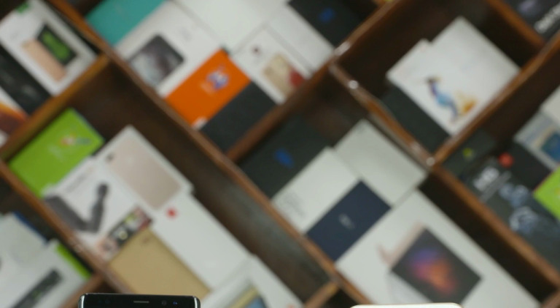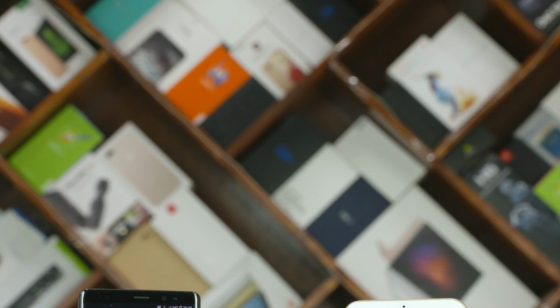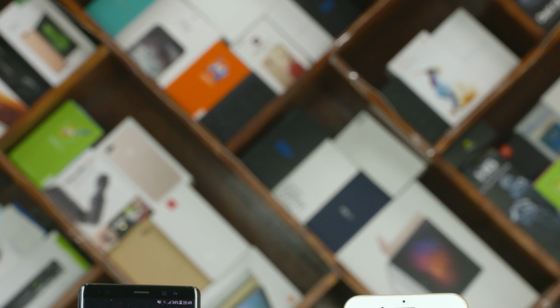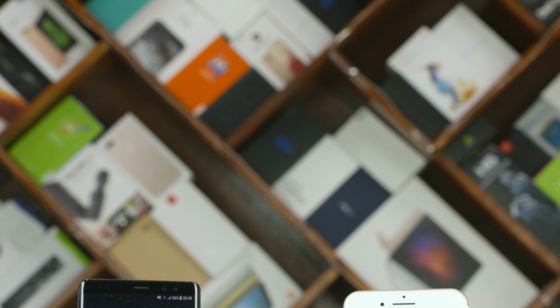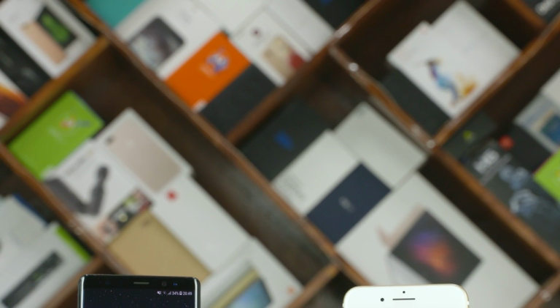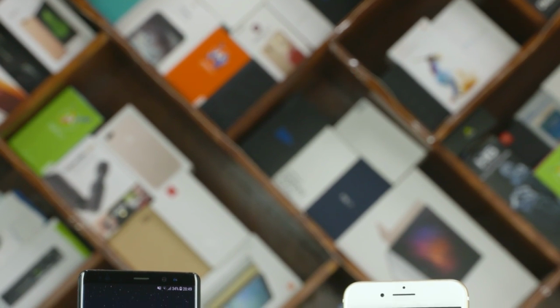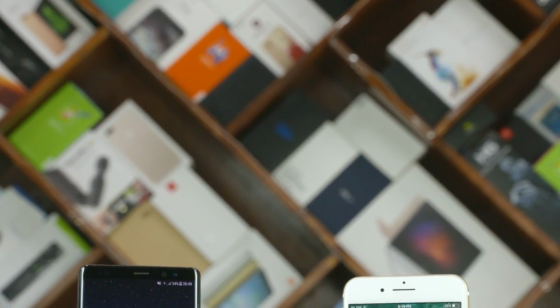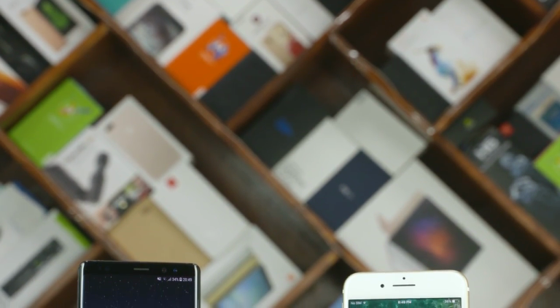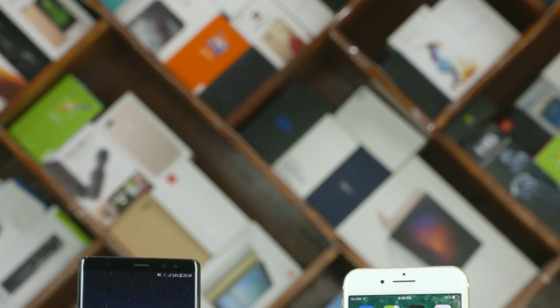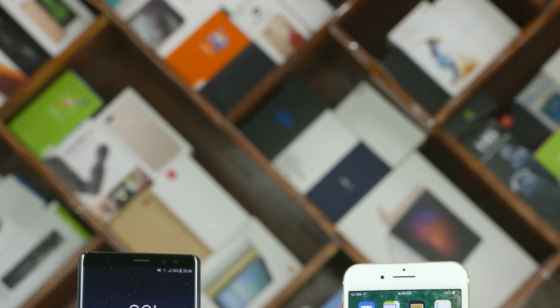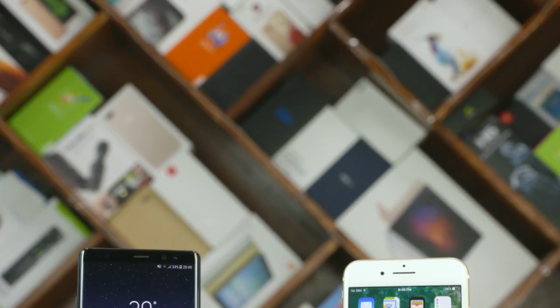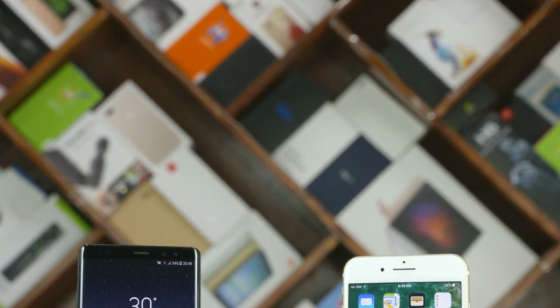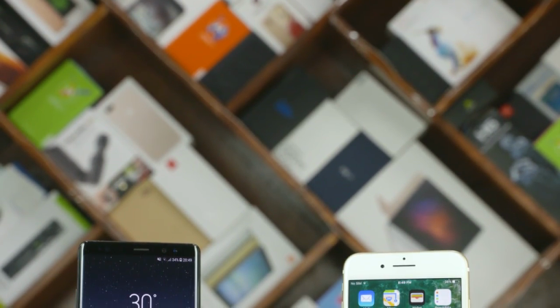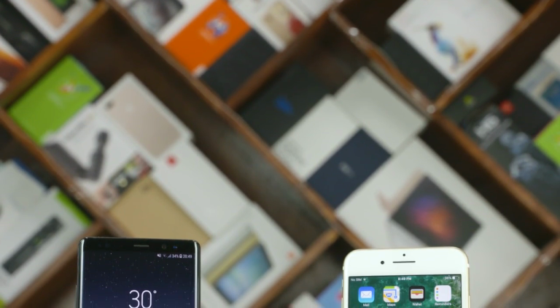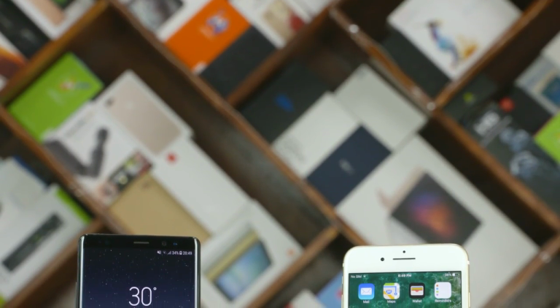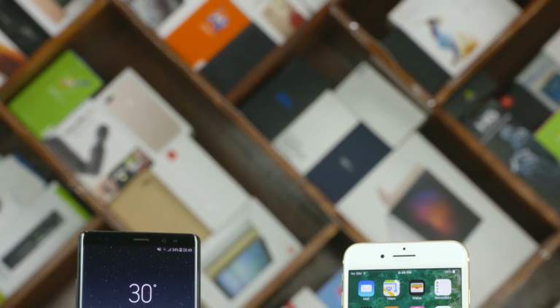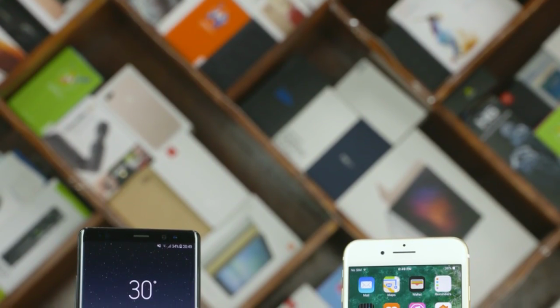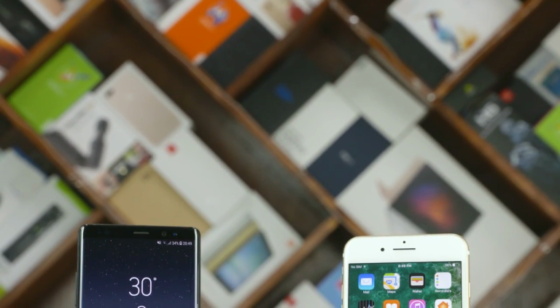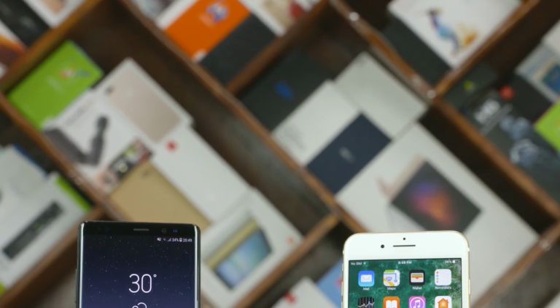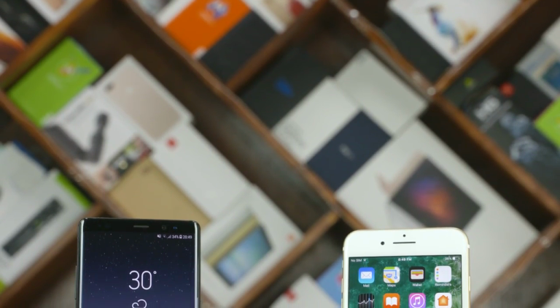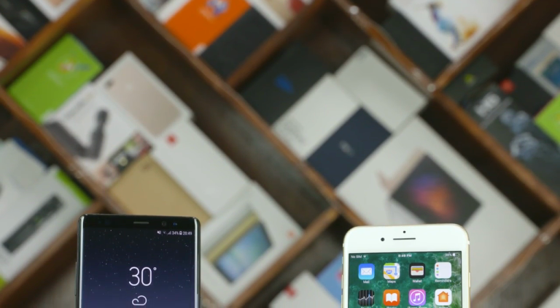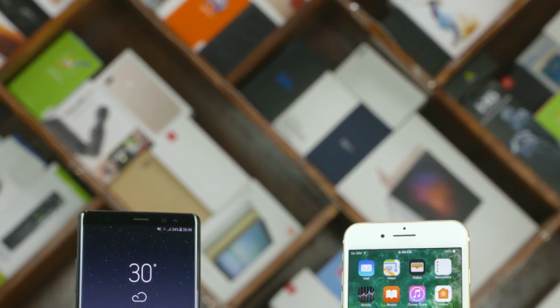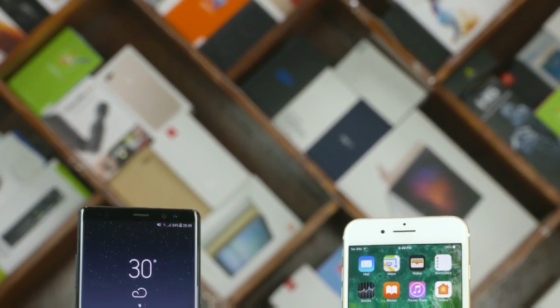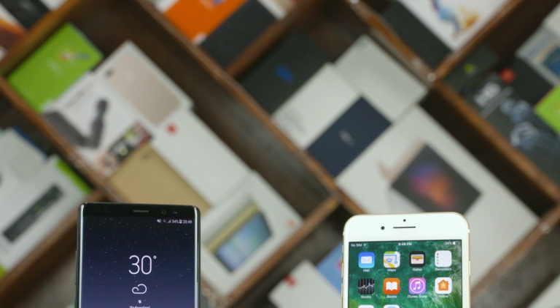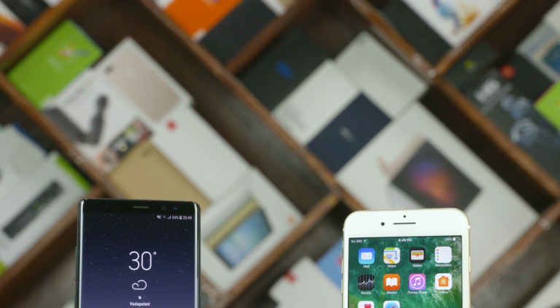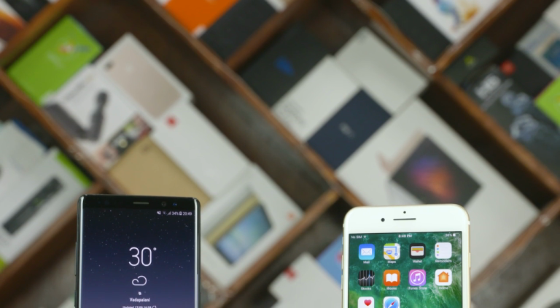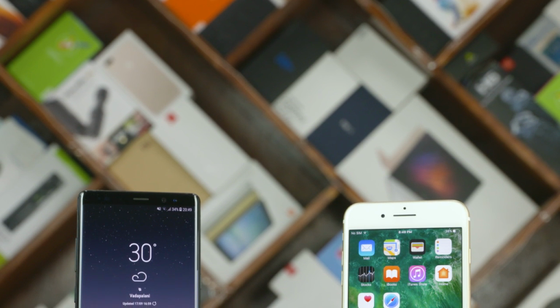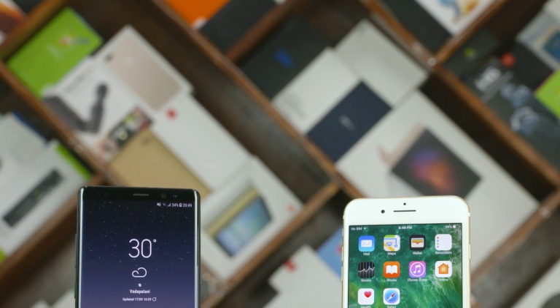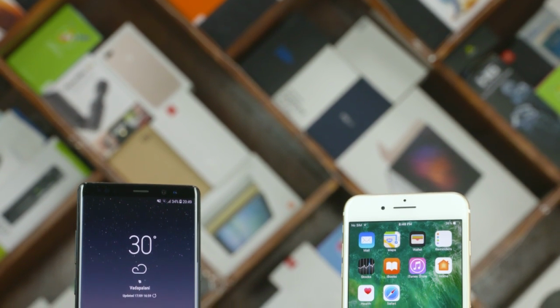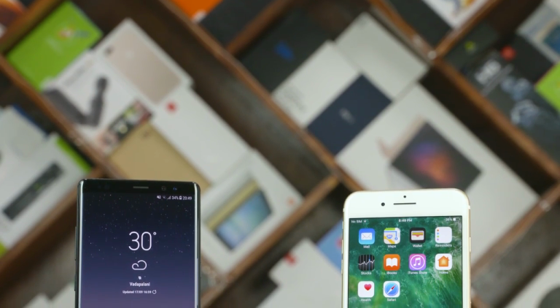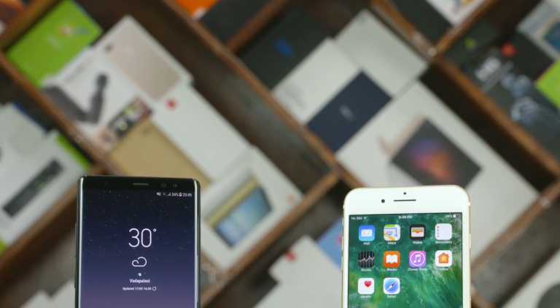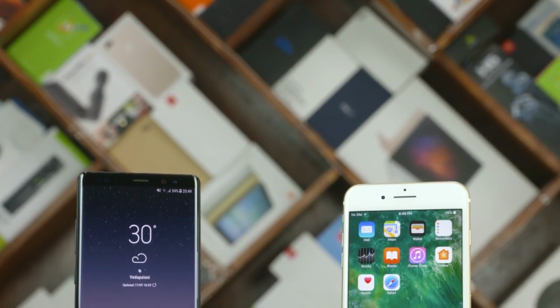Hey guys, my name is Ash. You are watching C4E Tech Tamil. In this video, we will compare our Galaxy Note 8 phone with the iPhone 7 Plus in a speed test.